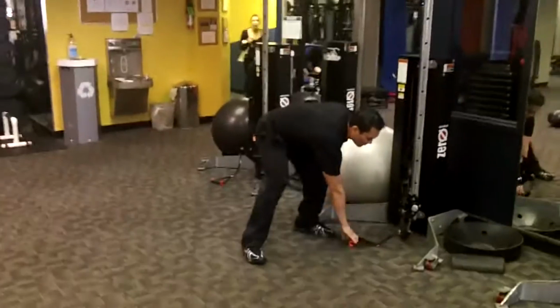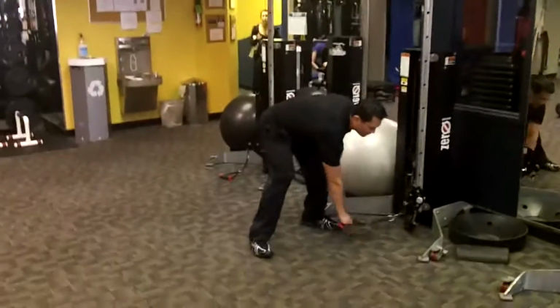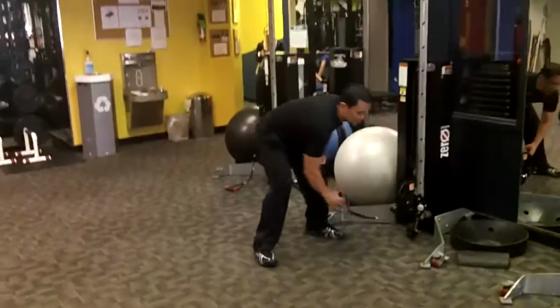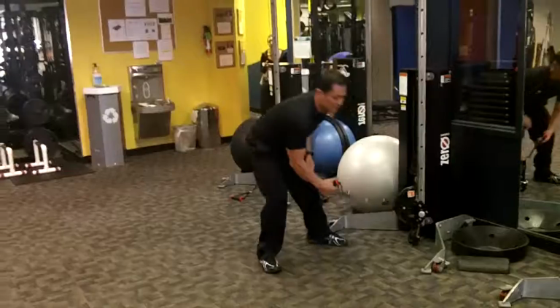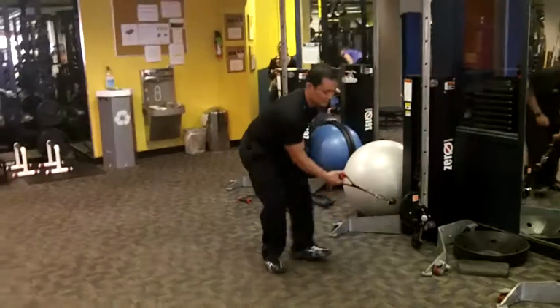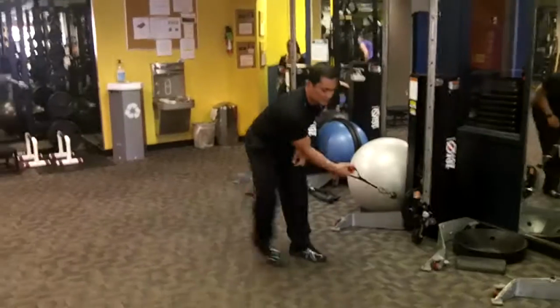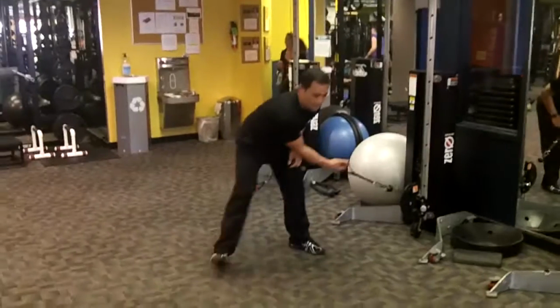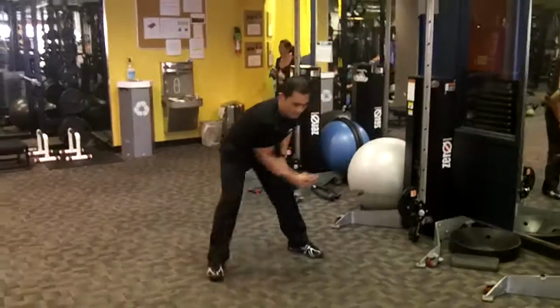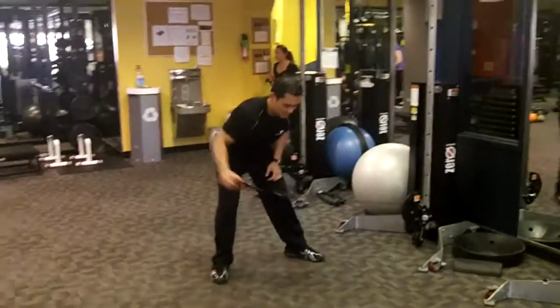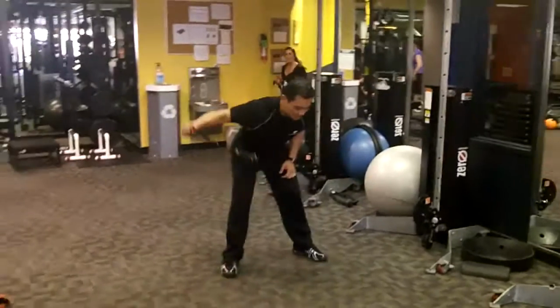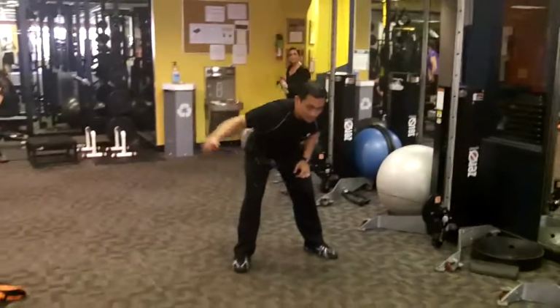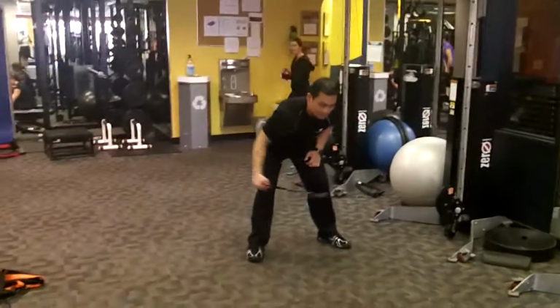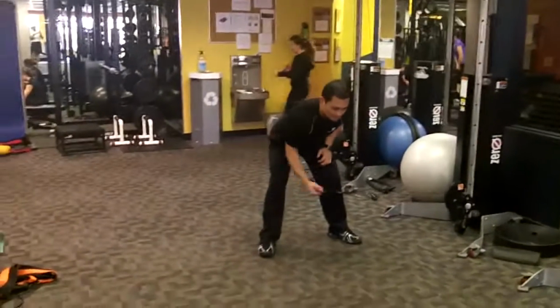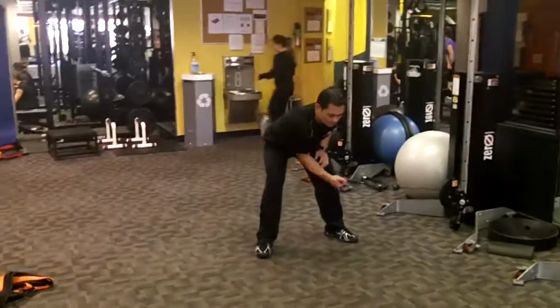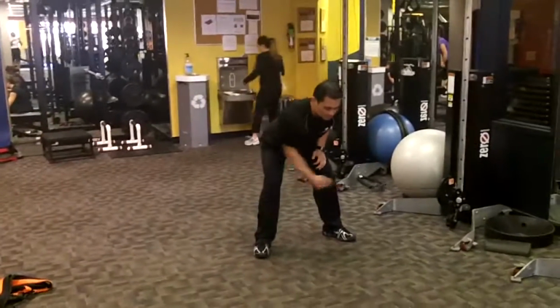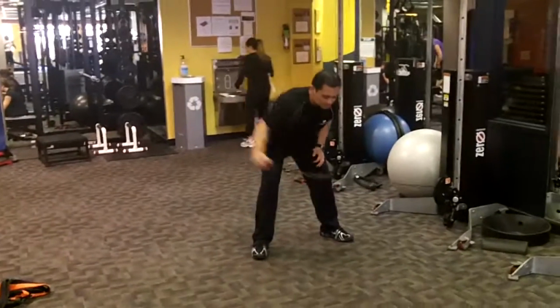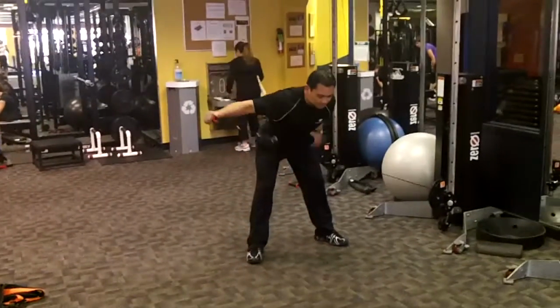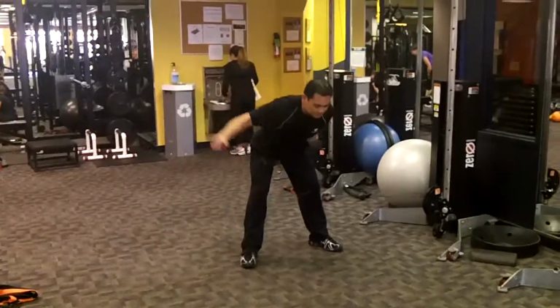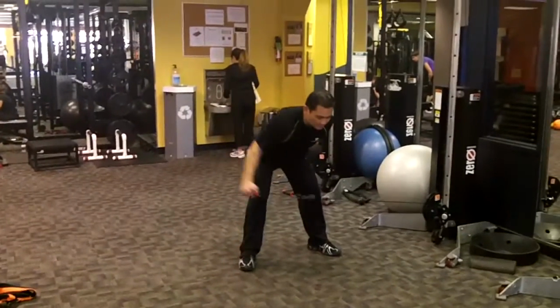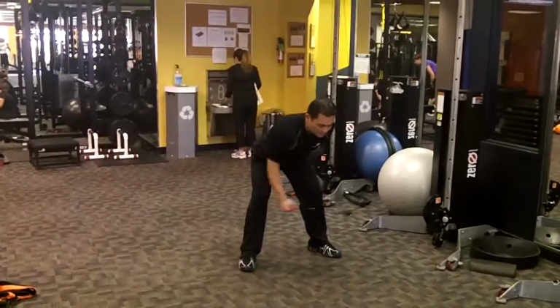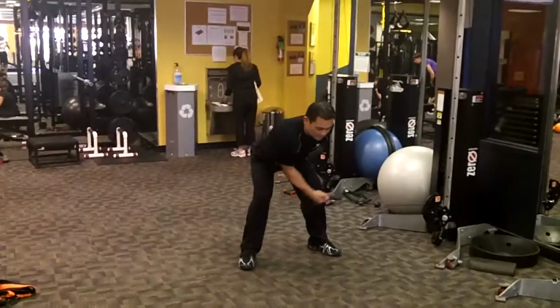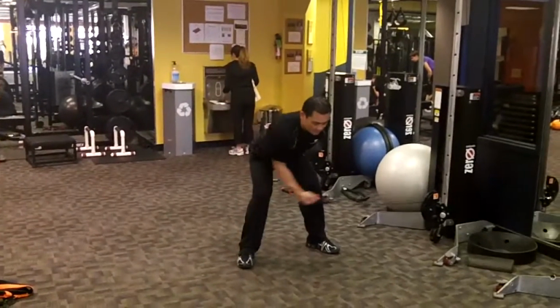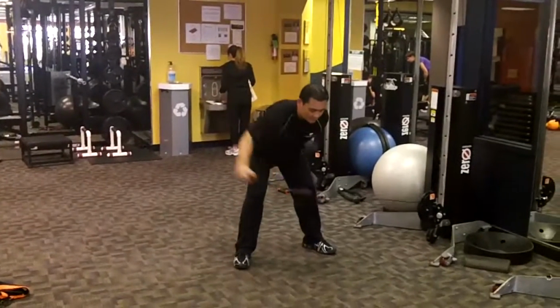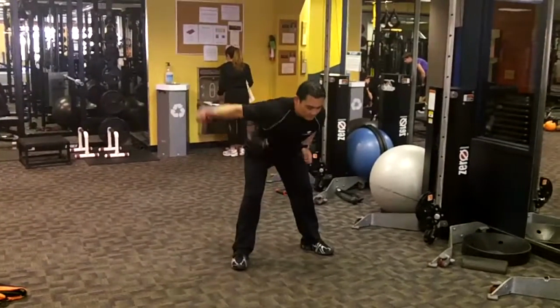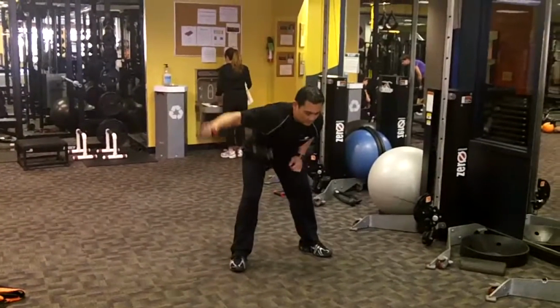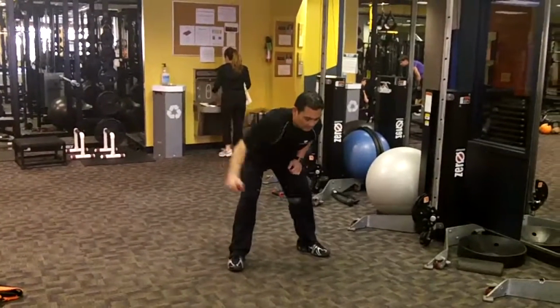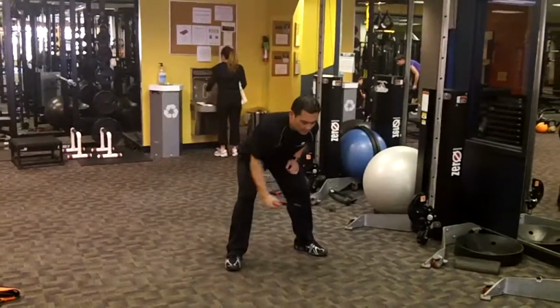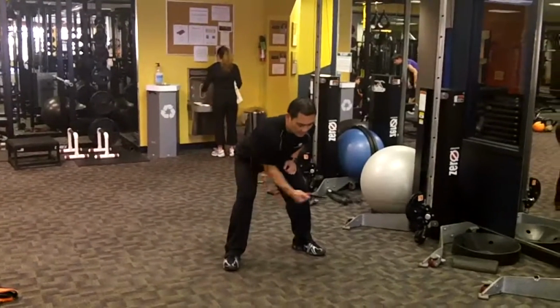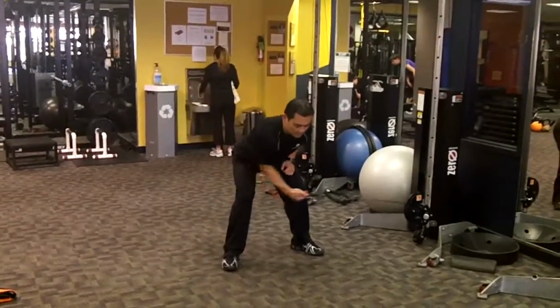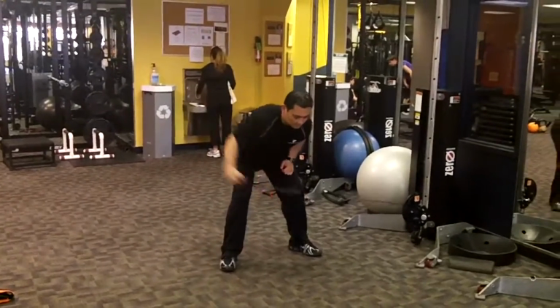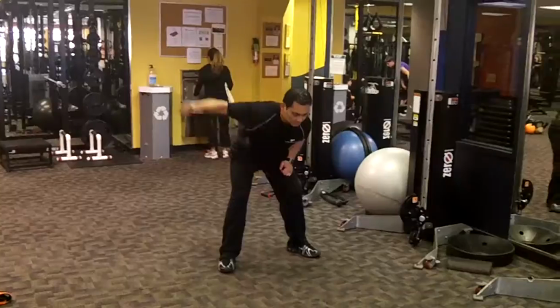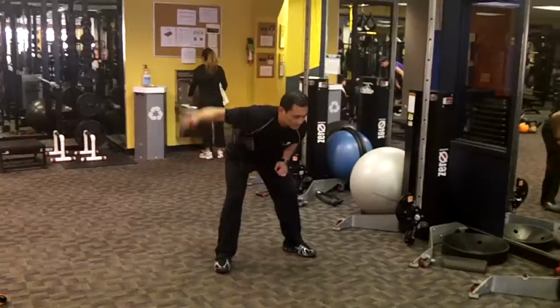Station two: bent over lateral raise. Should be simple enough. We'll get those babies burning for you.